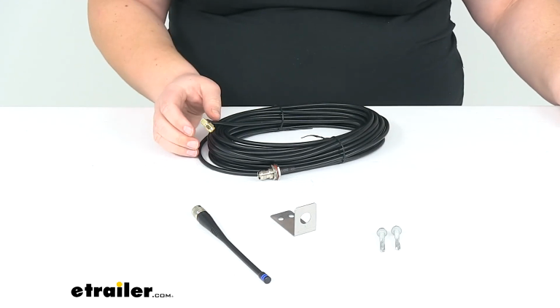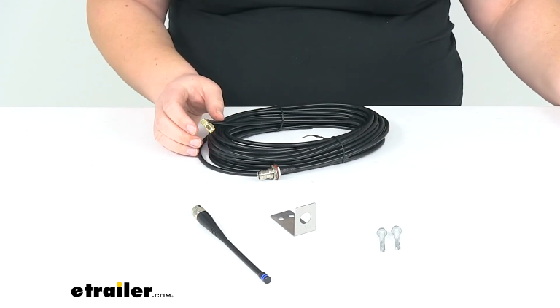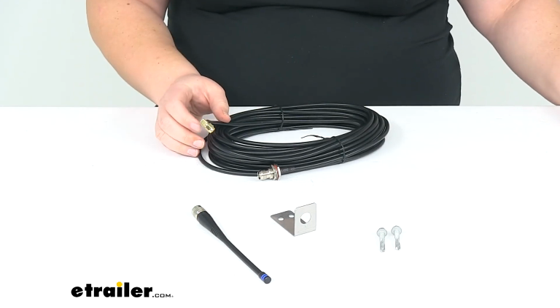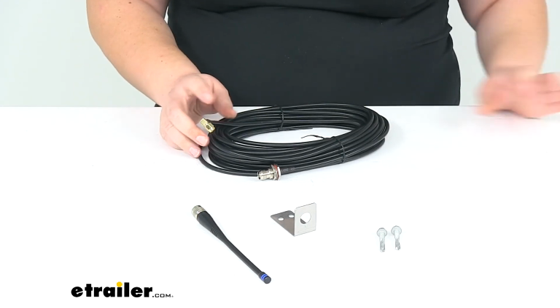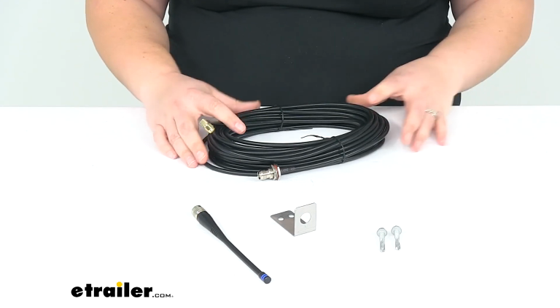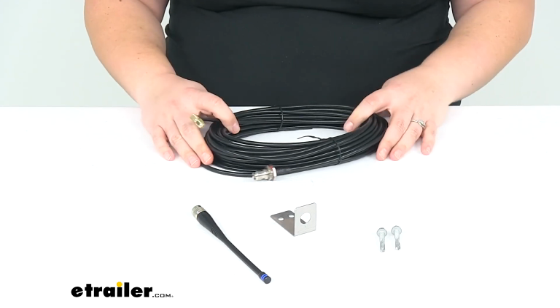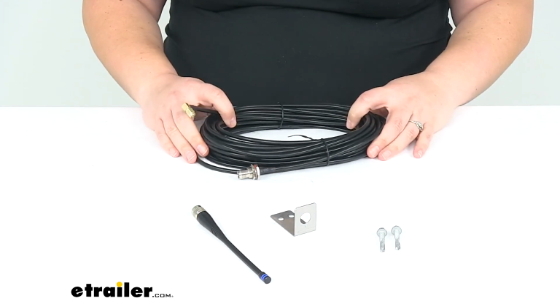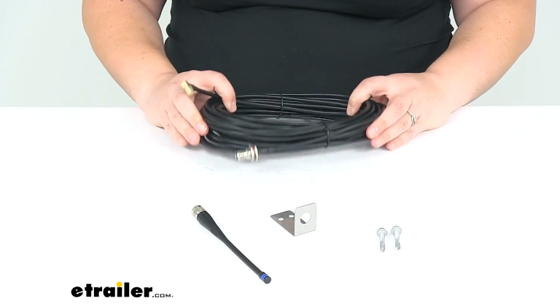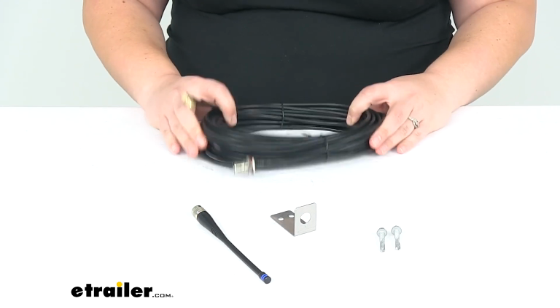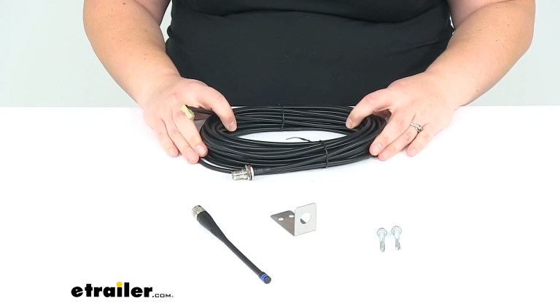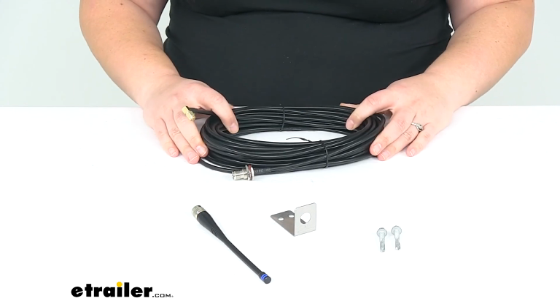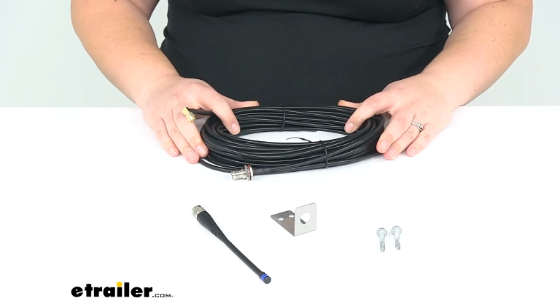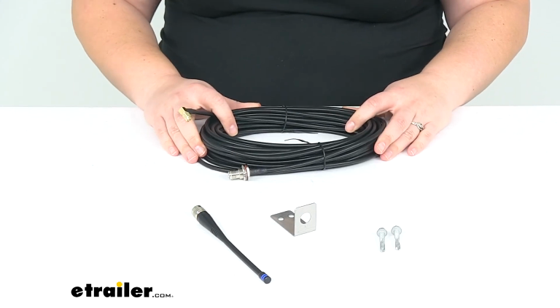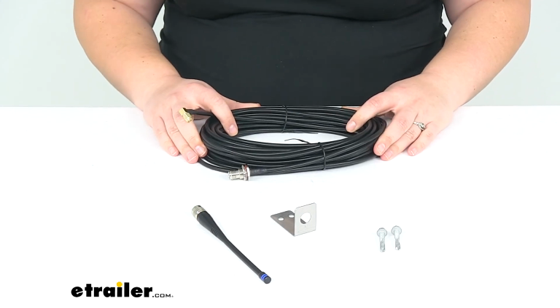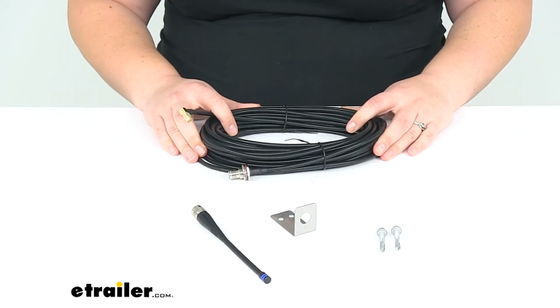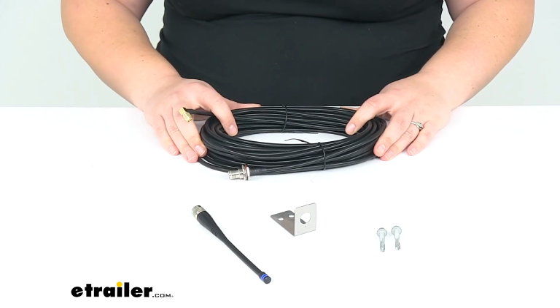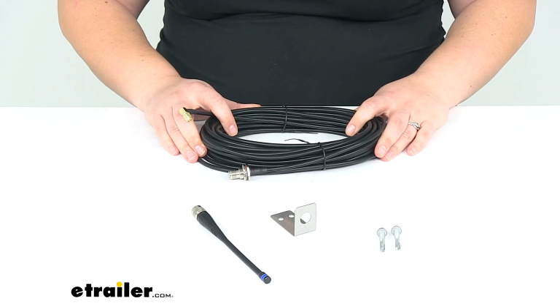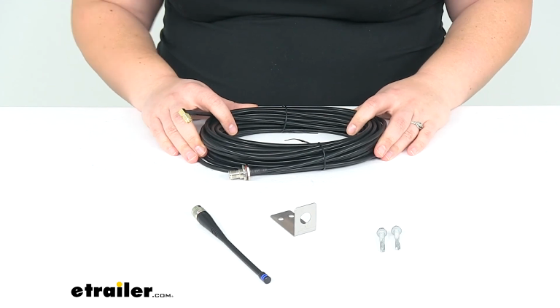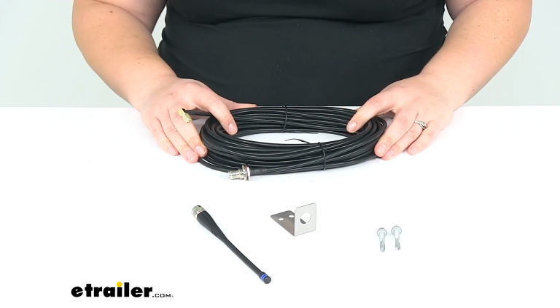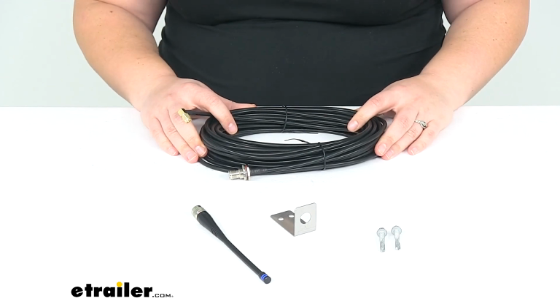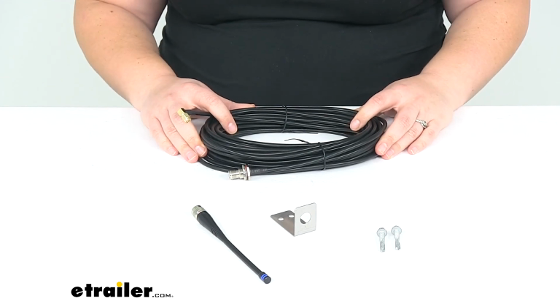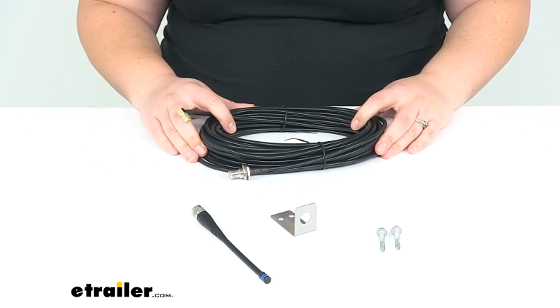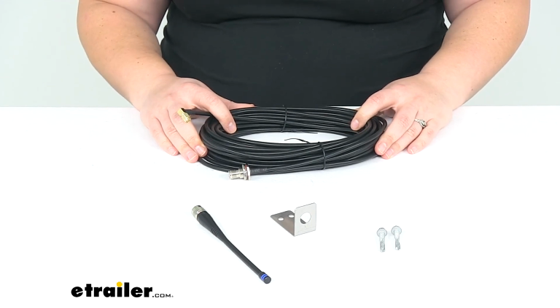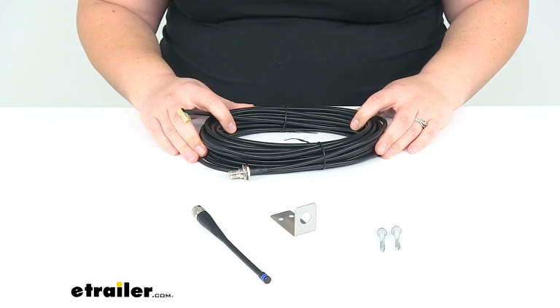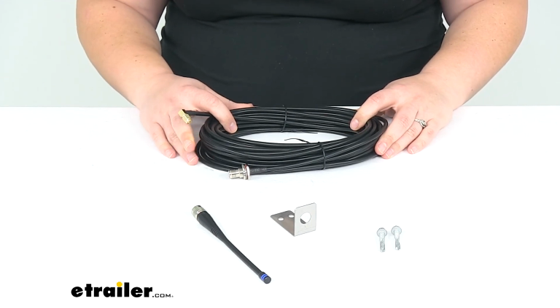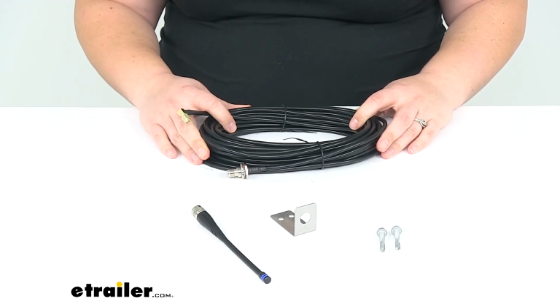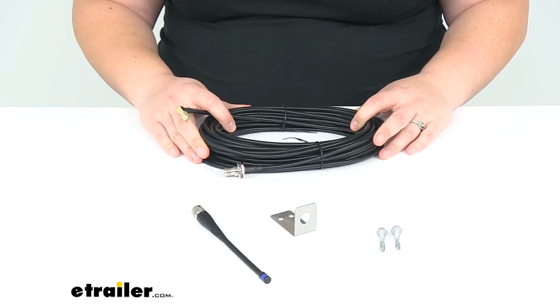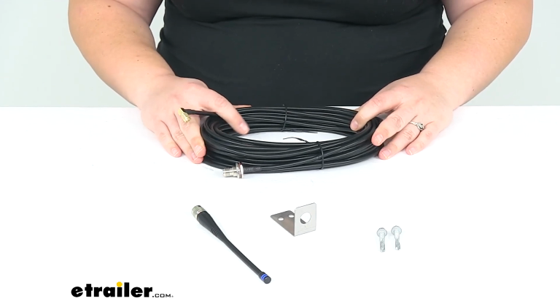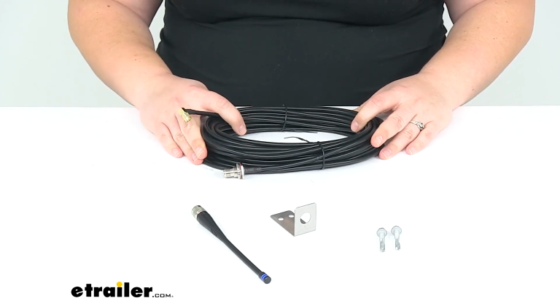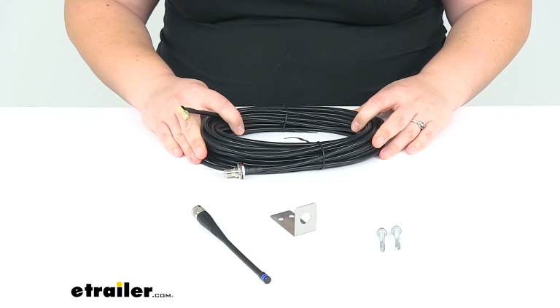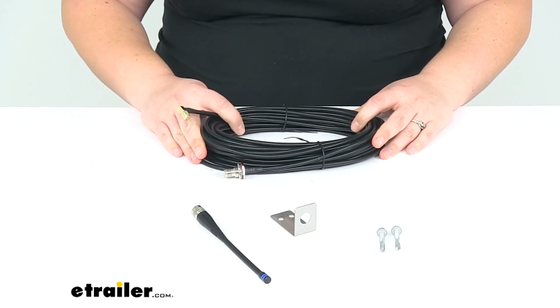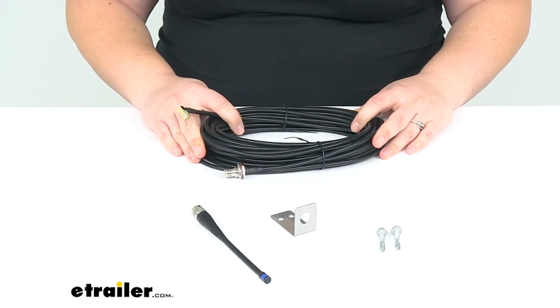That's going to do it for our look at the JR Products 6 inch whip antenna with 35 foot coax cable.